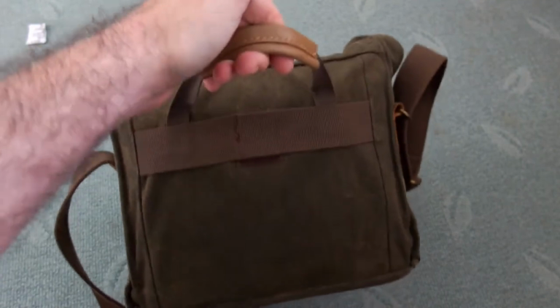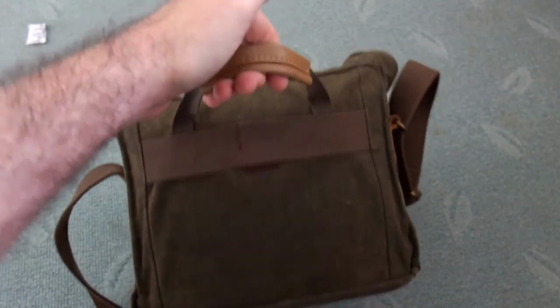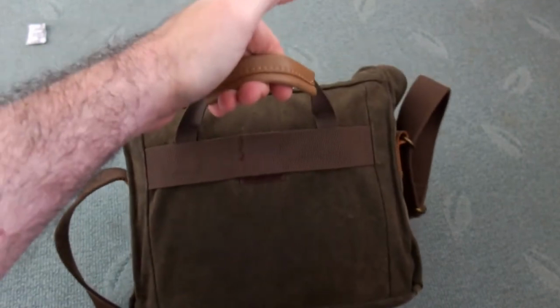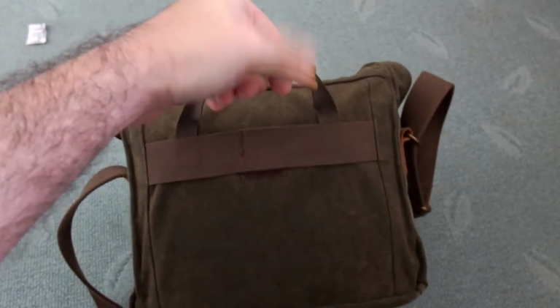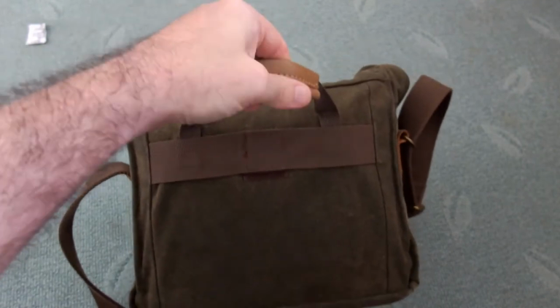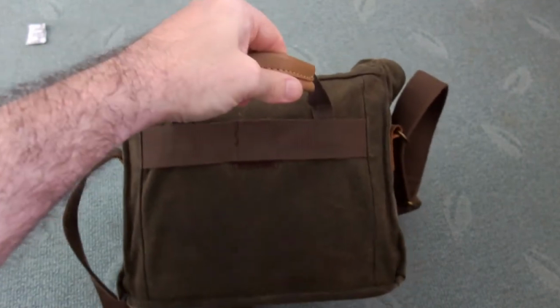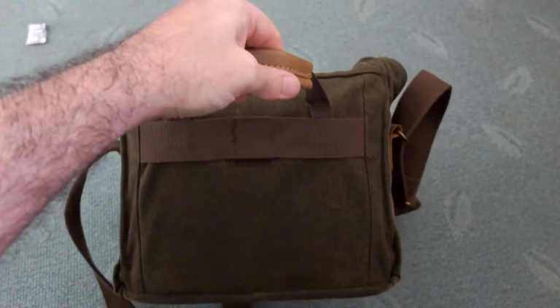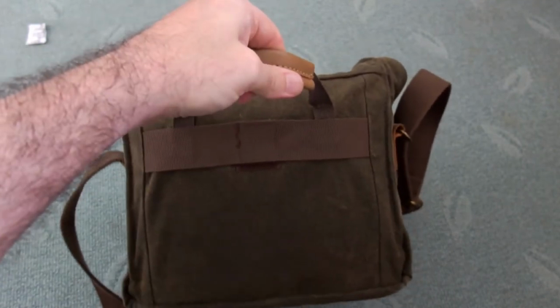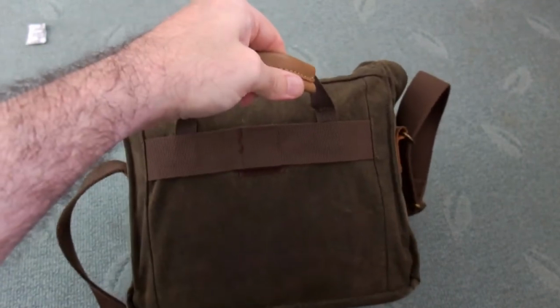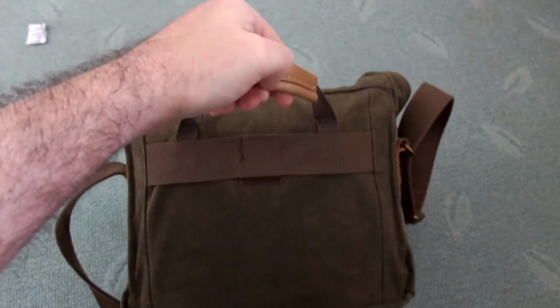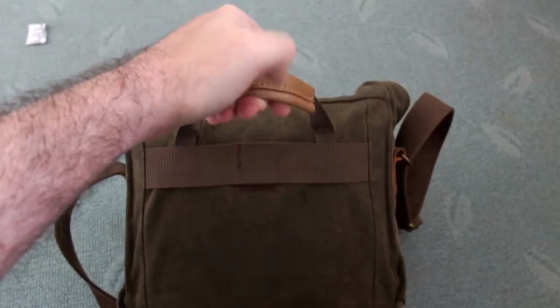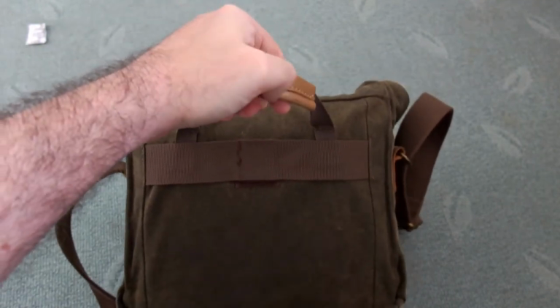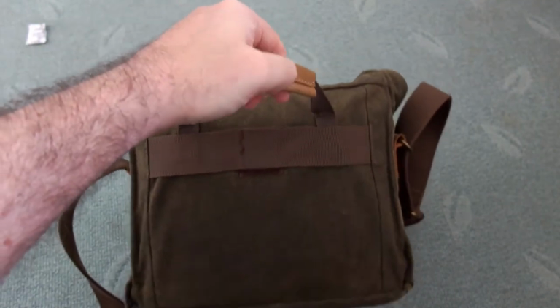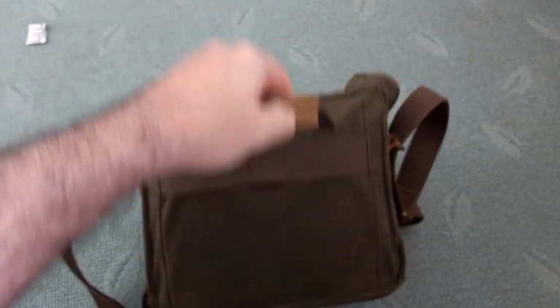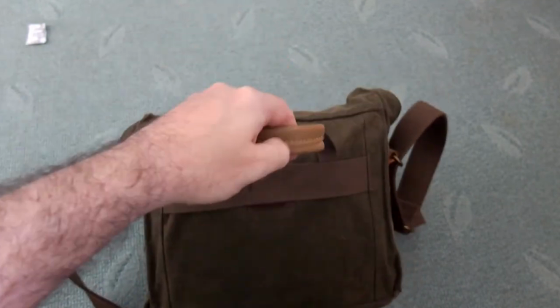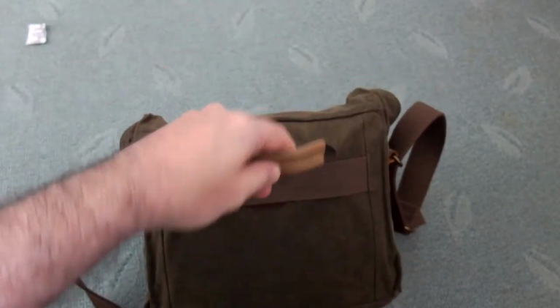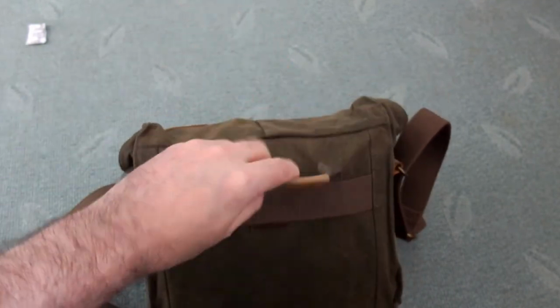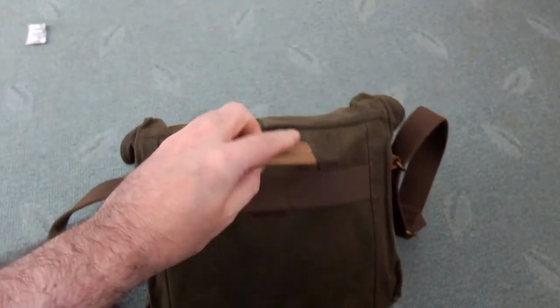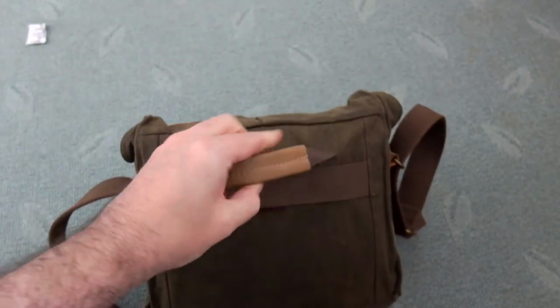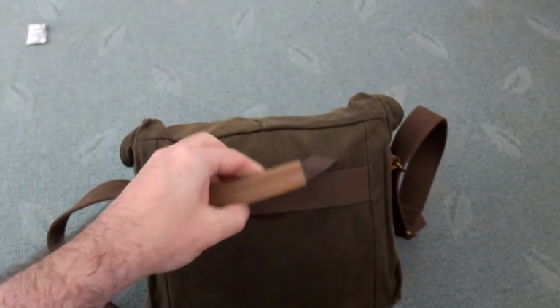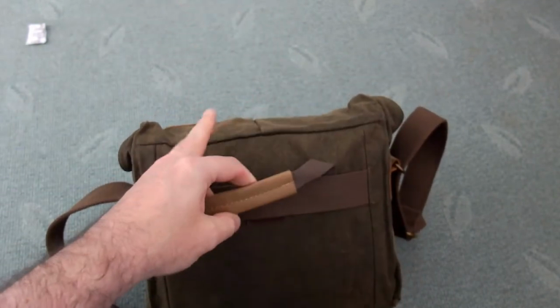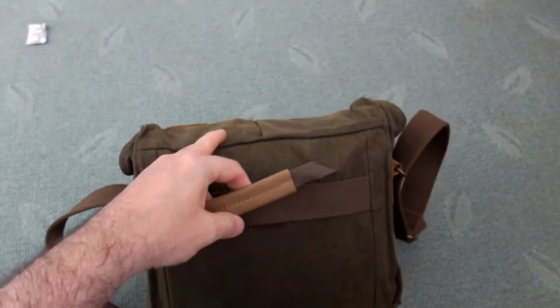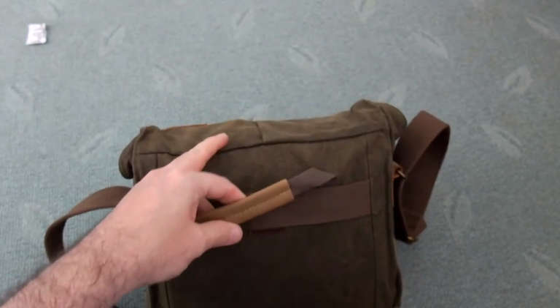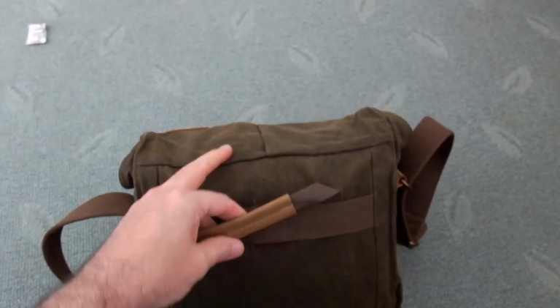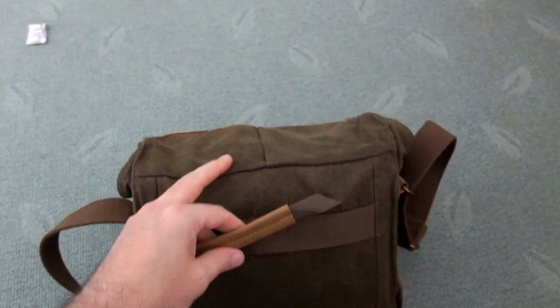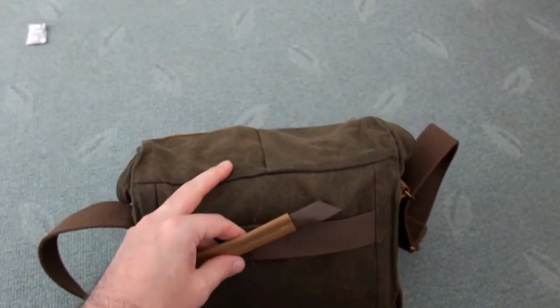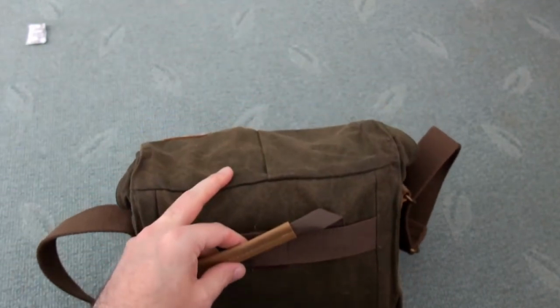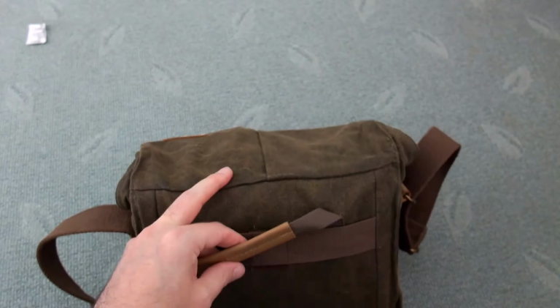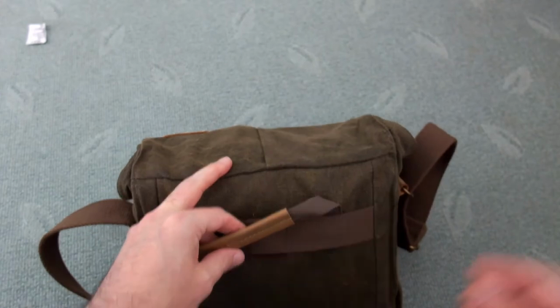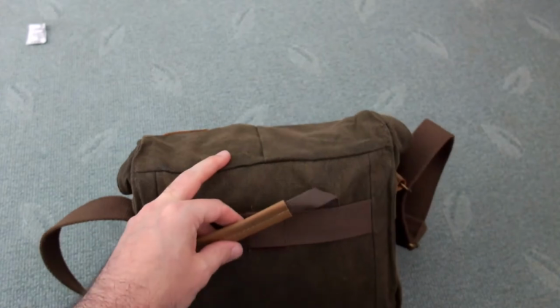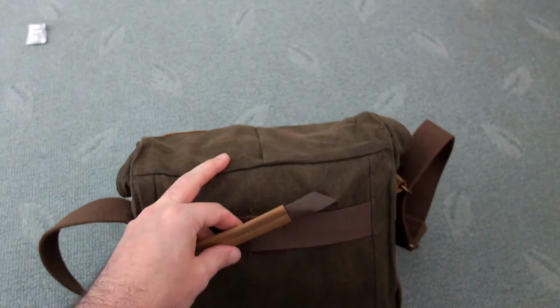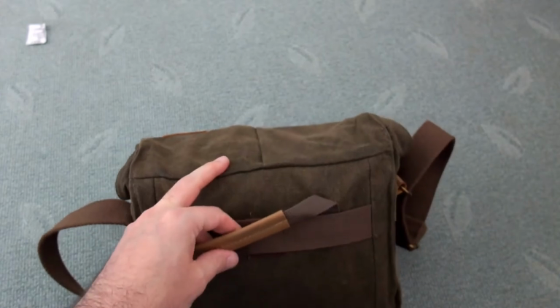I found the handle to be okay, but it works best as a shoulder bag — you've just got a single handle on it.